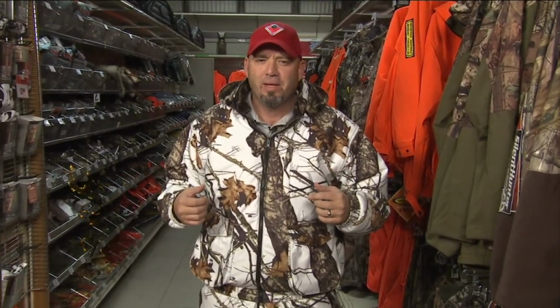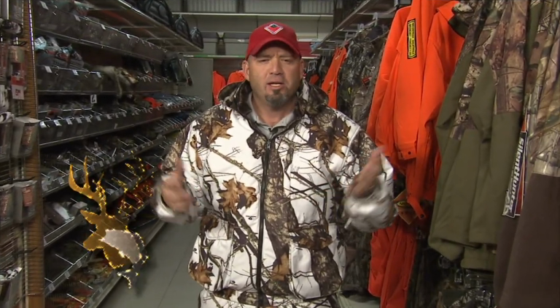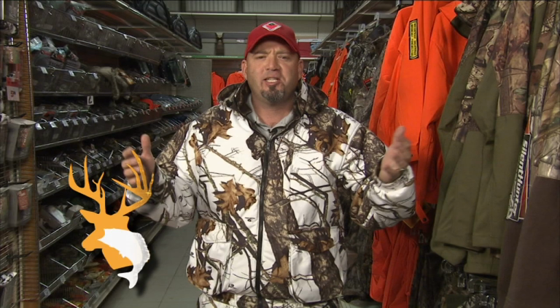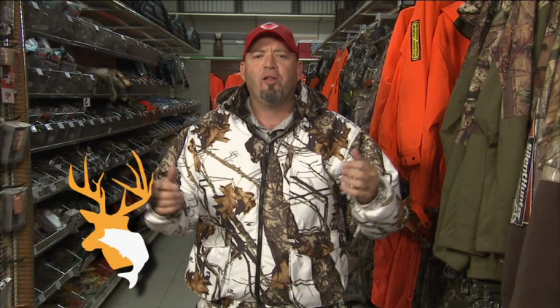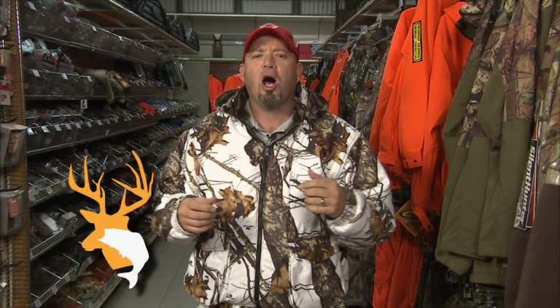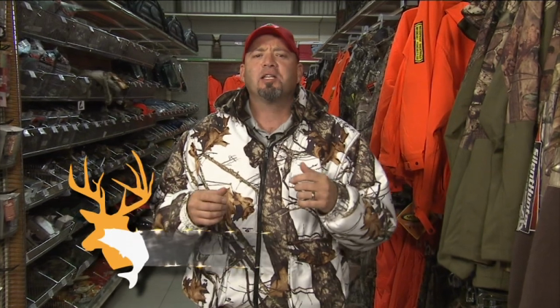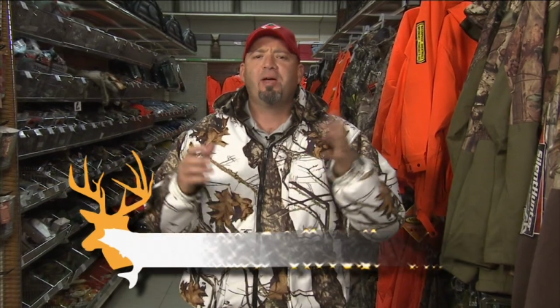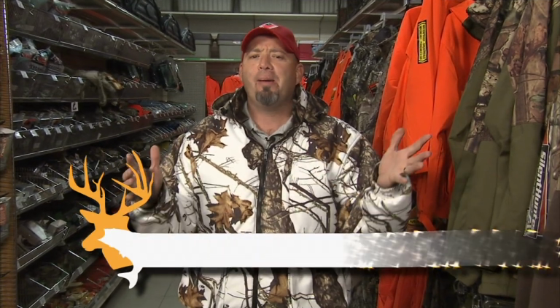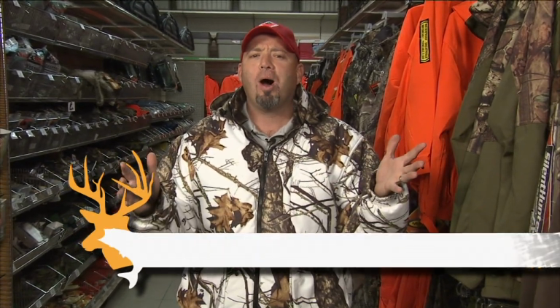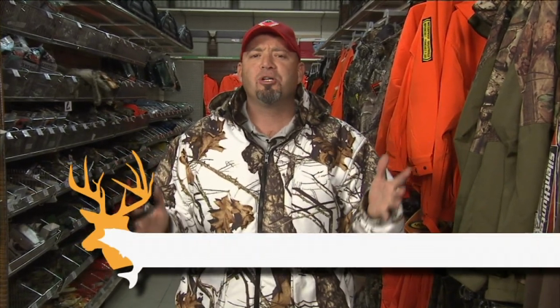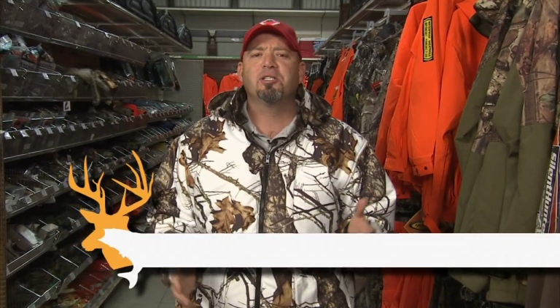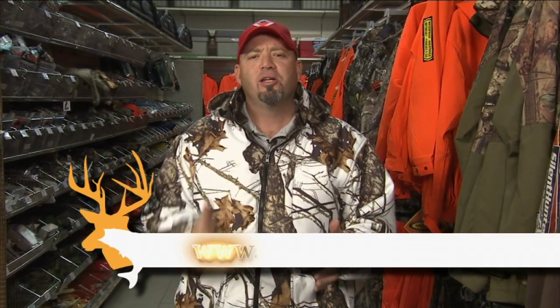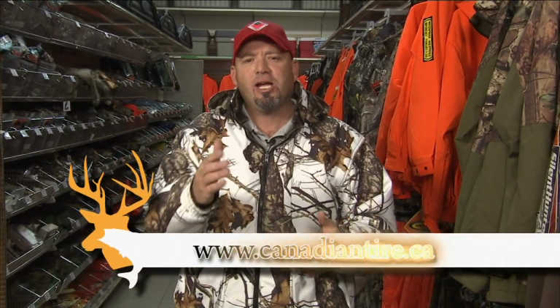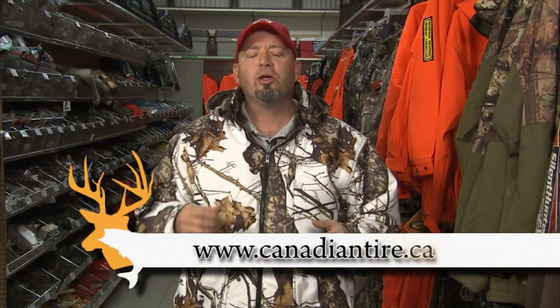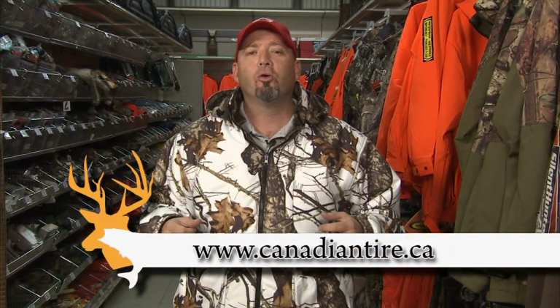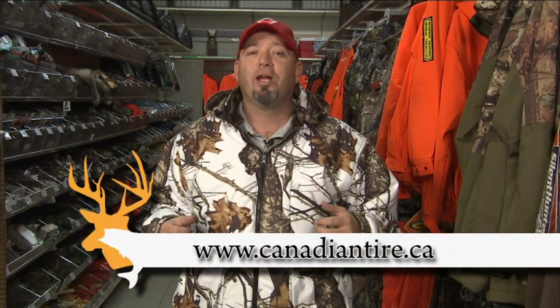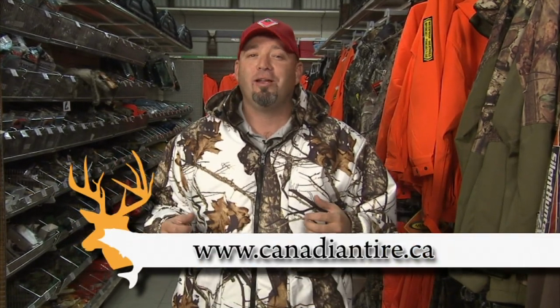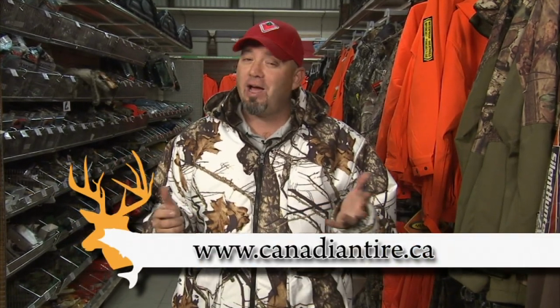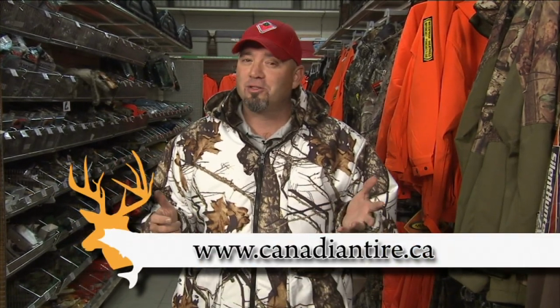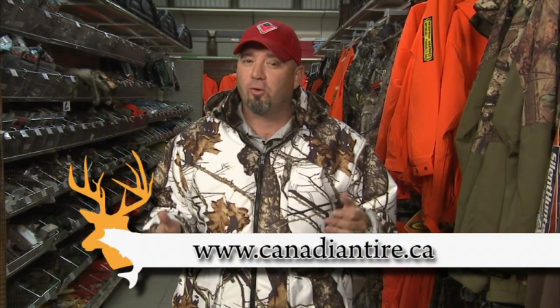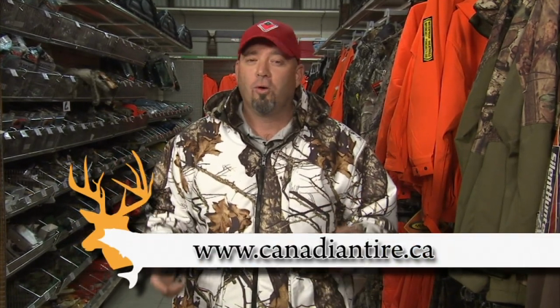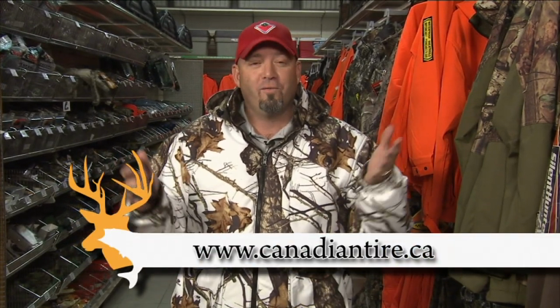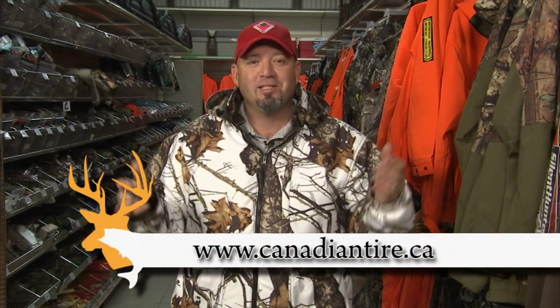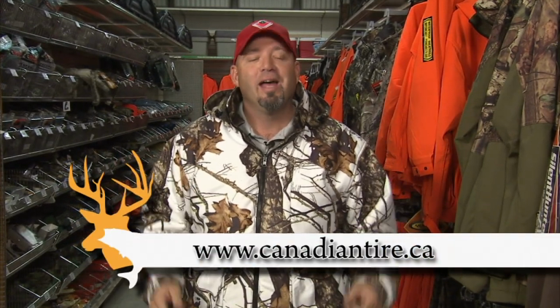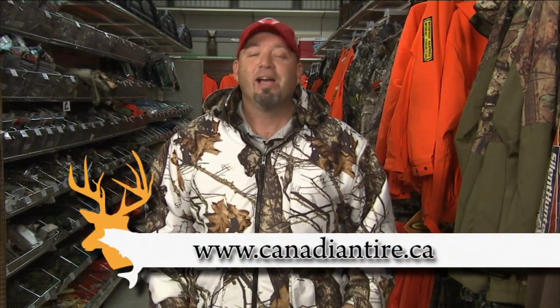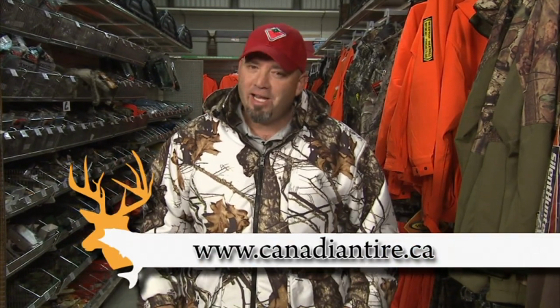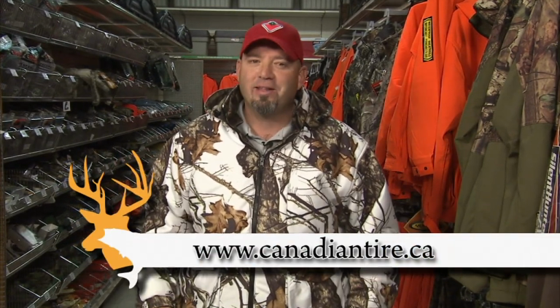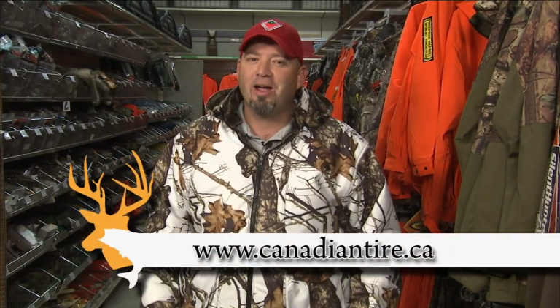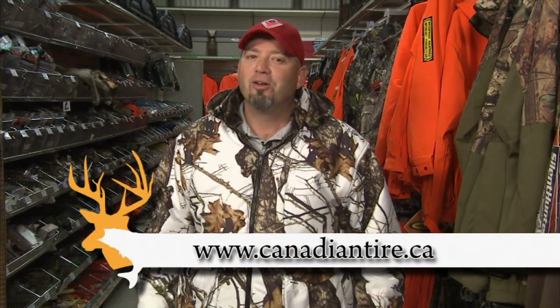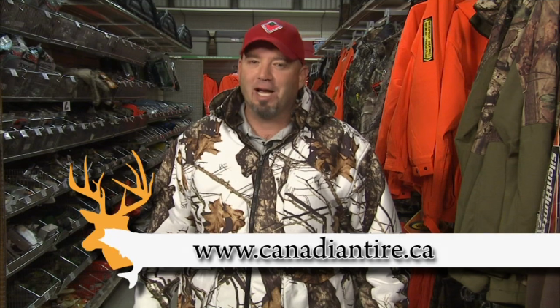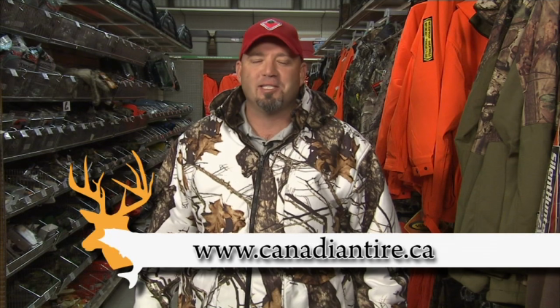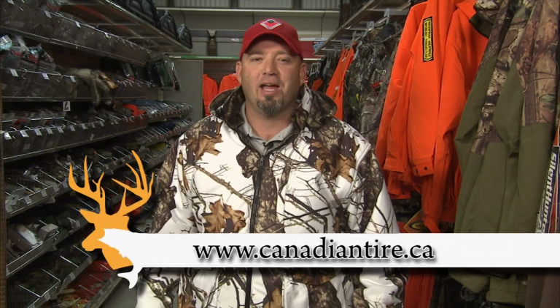To see all the awesome camo options, check out your local Canadian Tire store or visit canadiantire.ca.